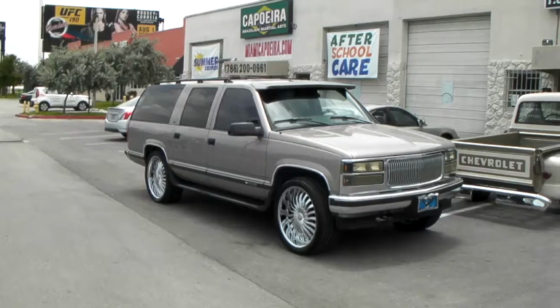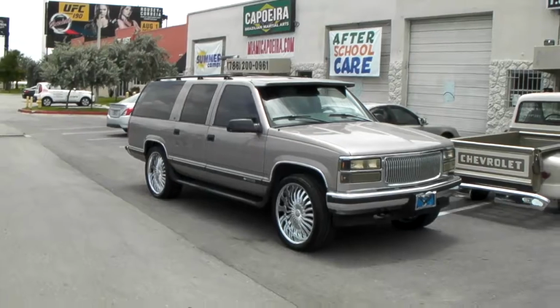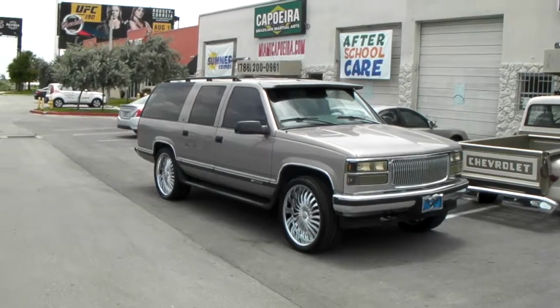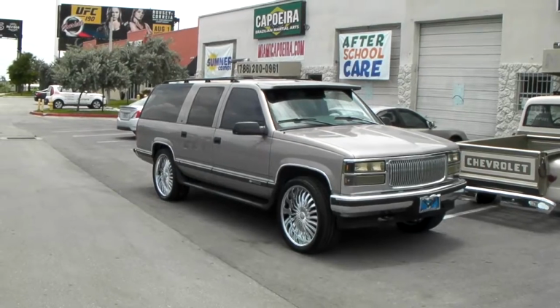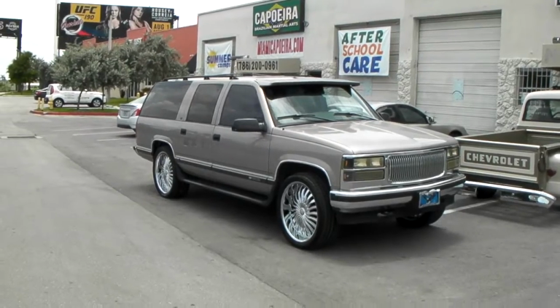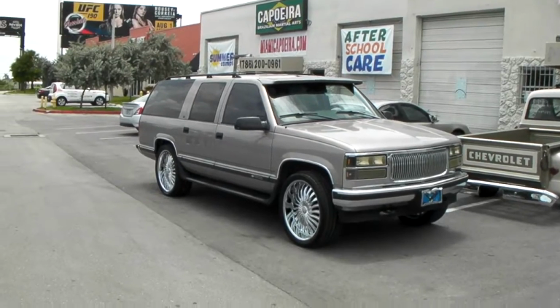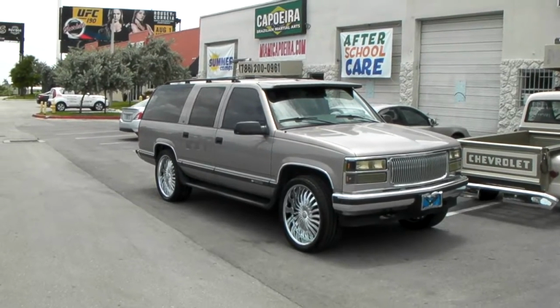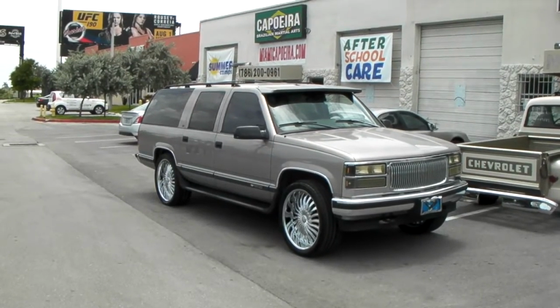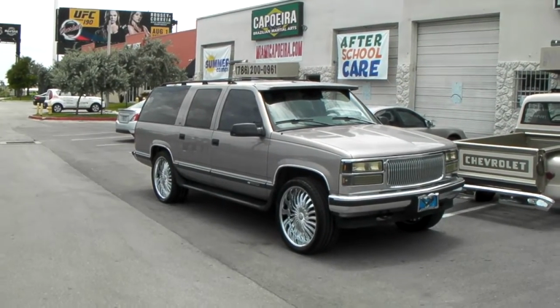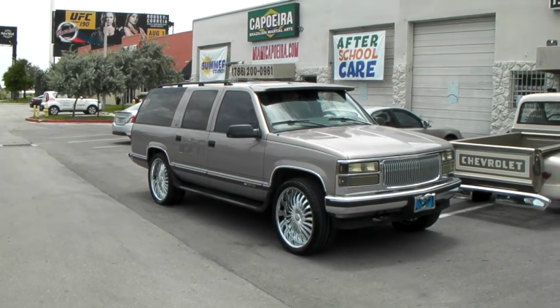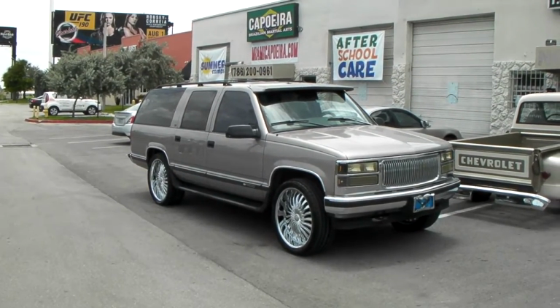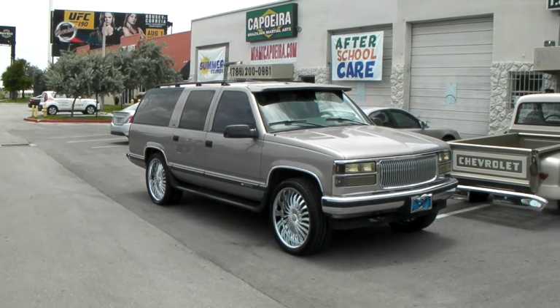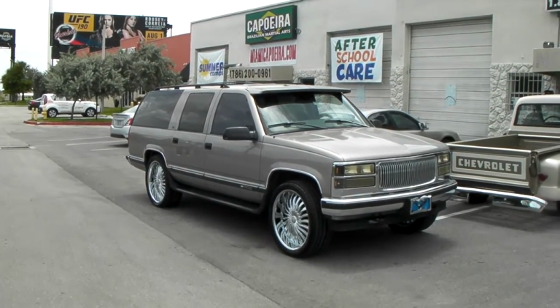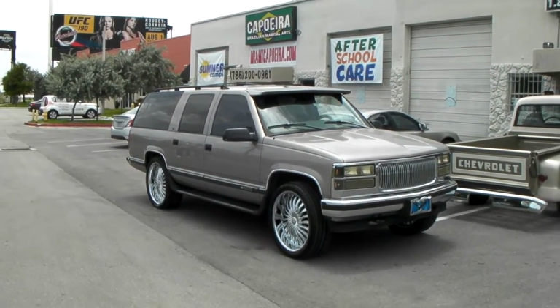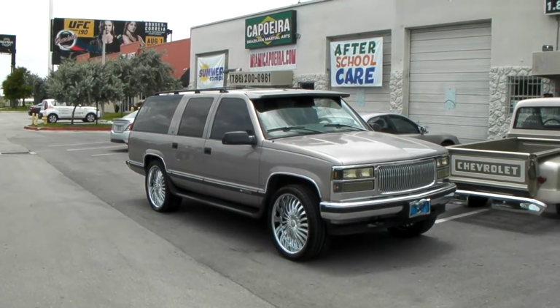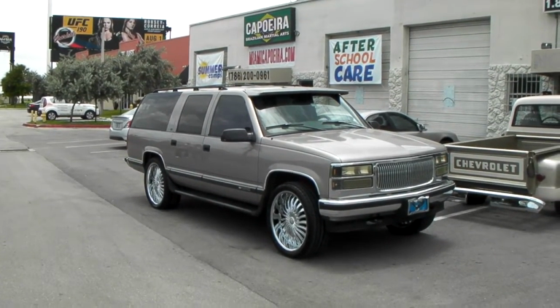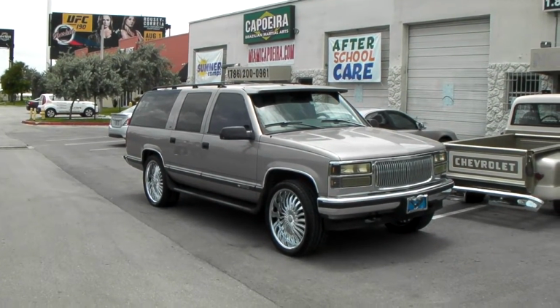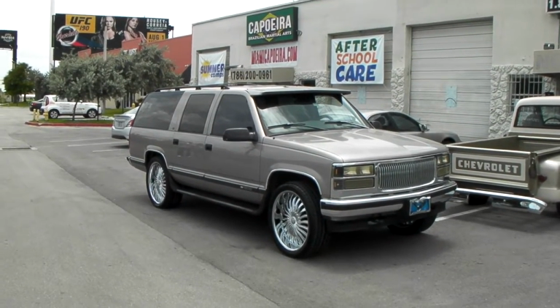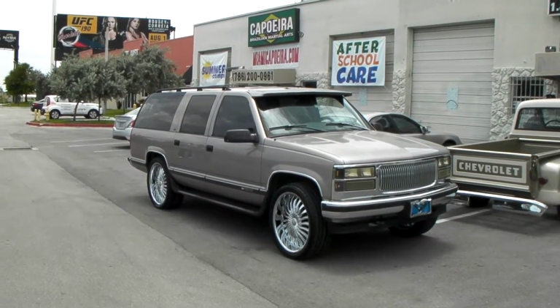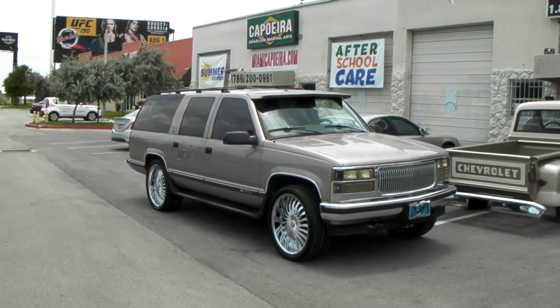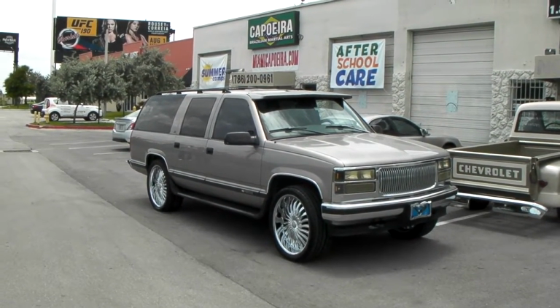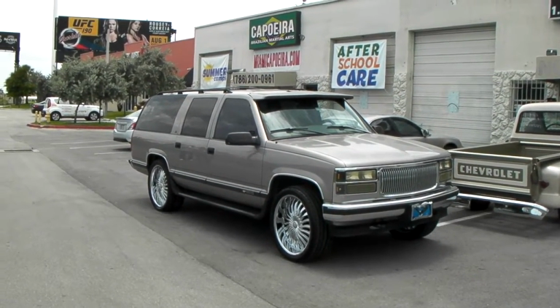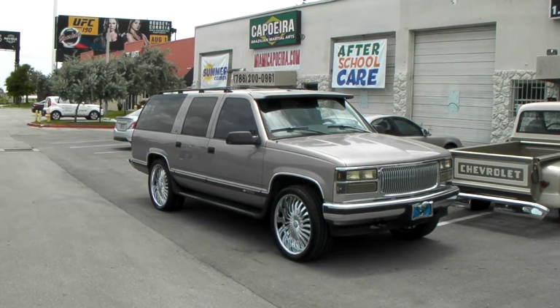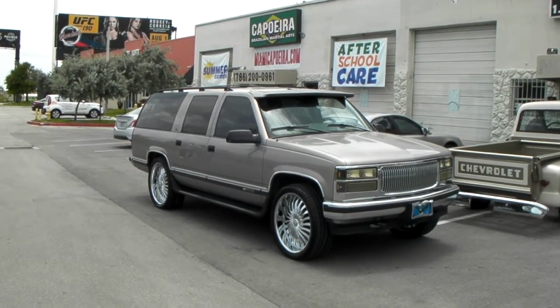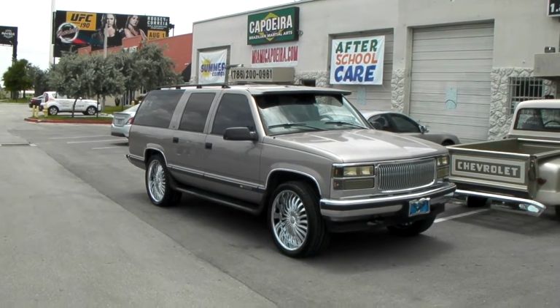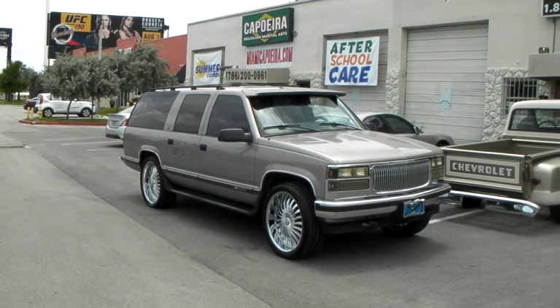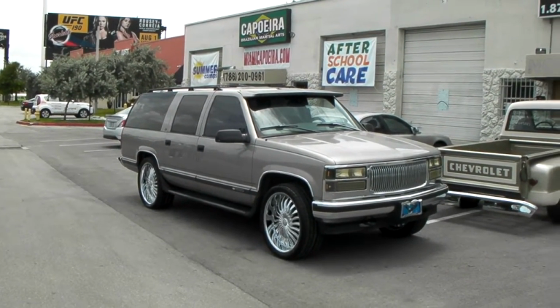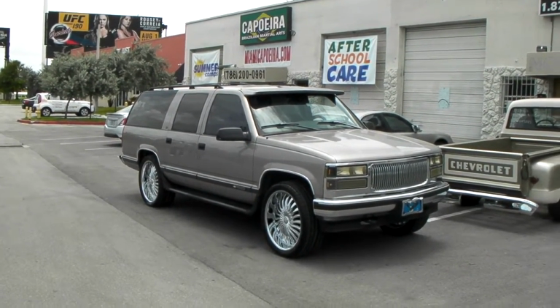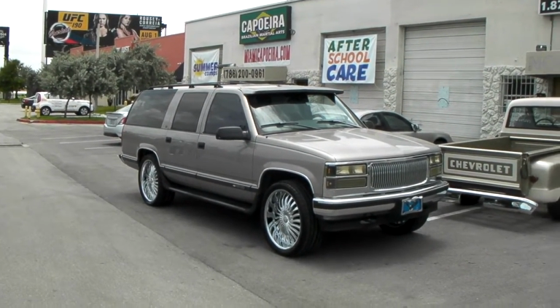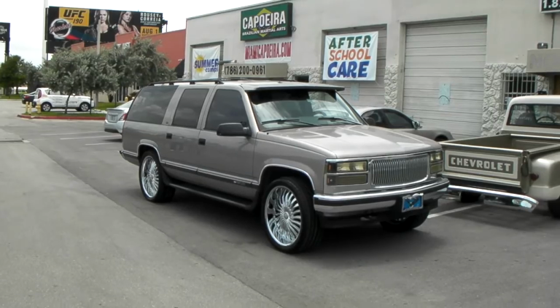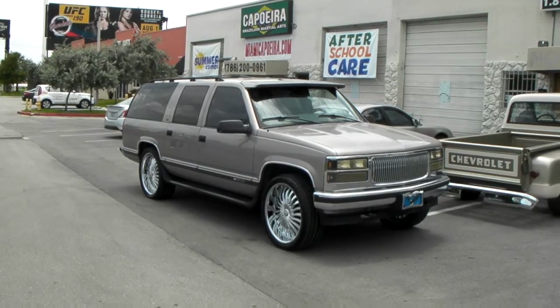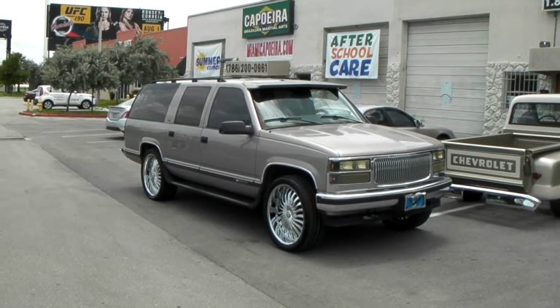This is your boy KB from Dublin Tires TV at DublinTires.com. Tires, wheels, and more shipped to your door.